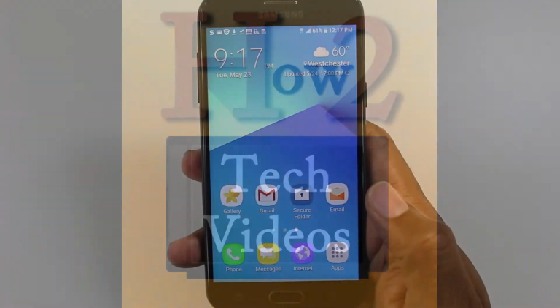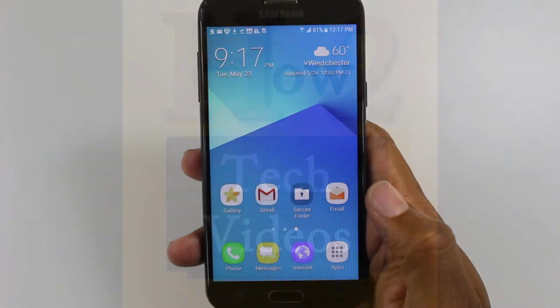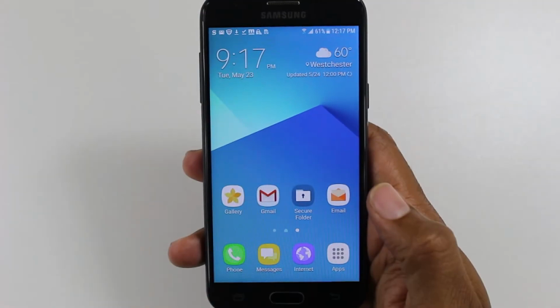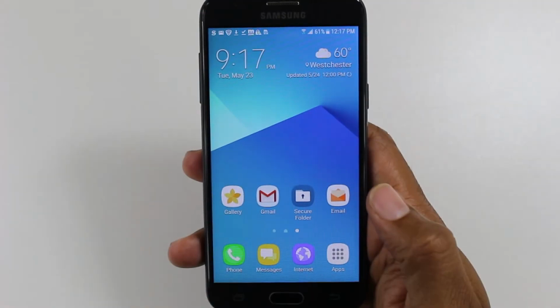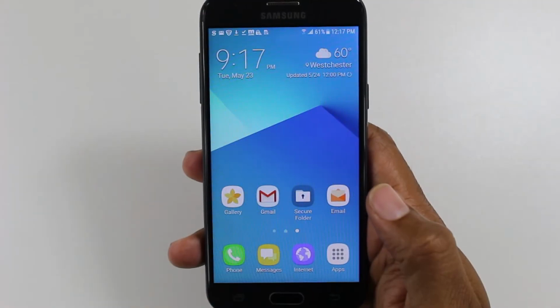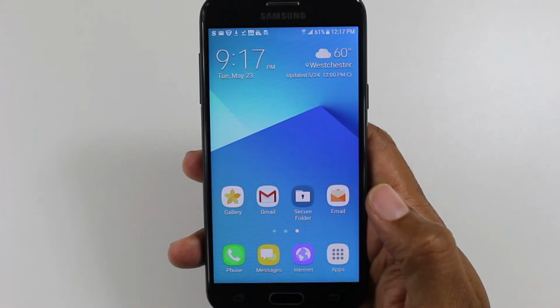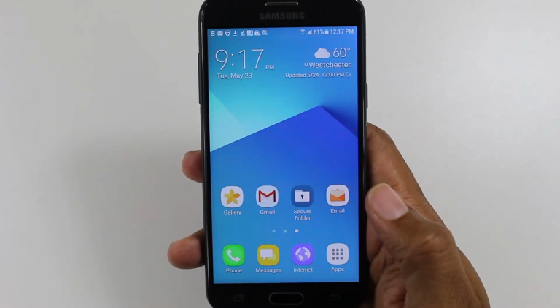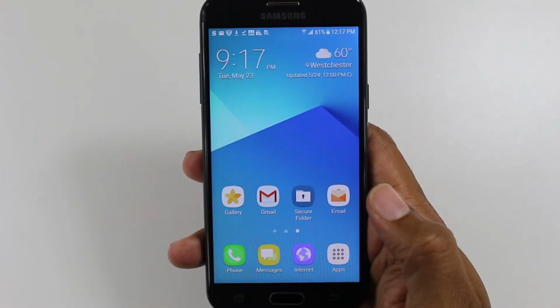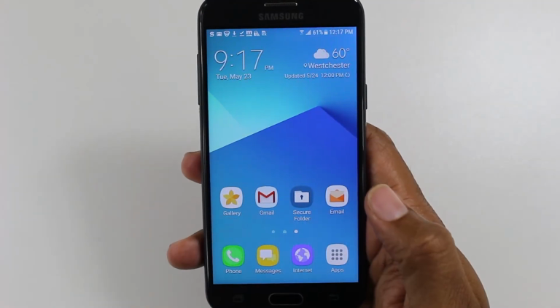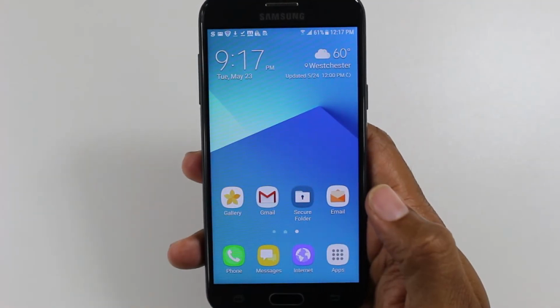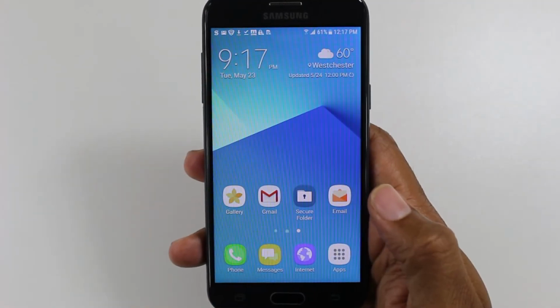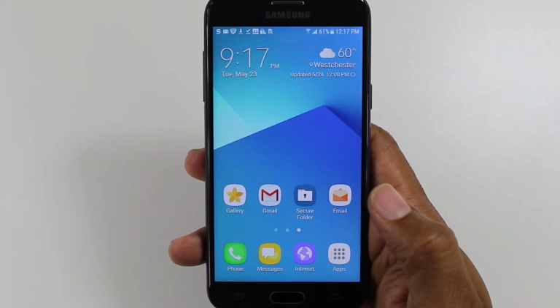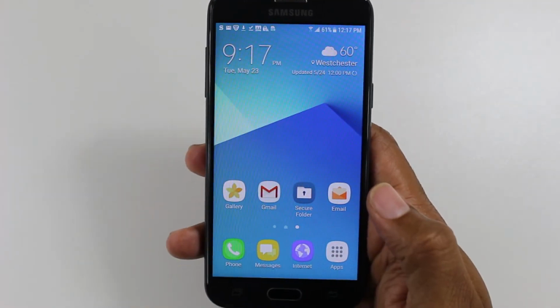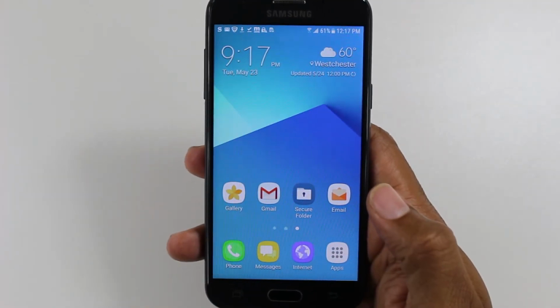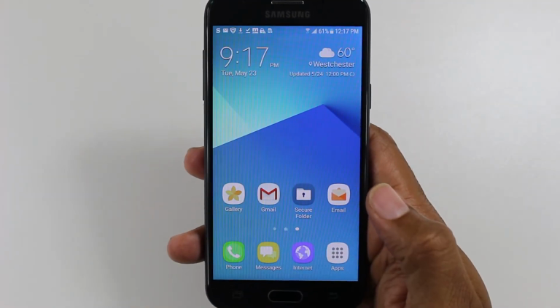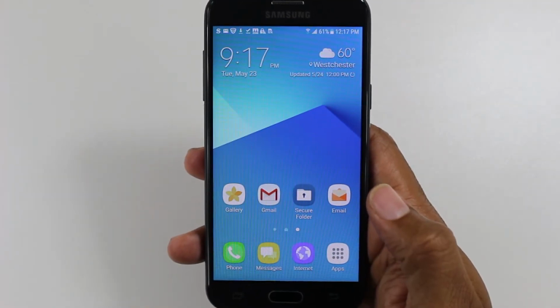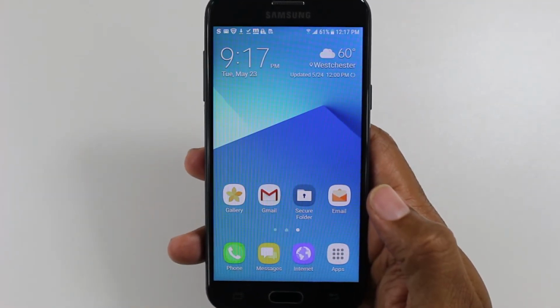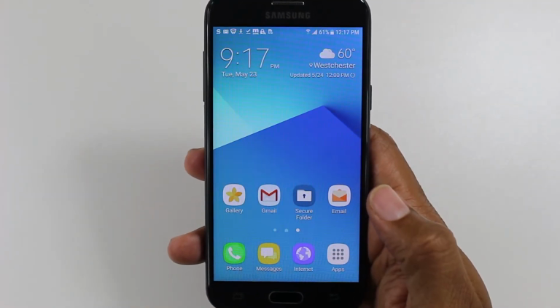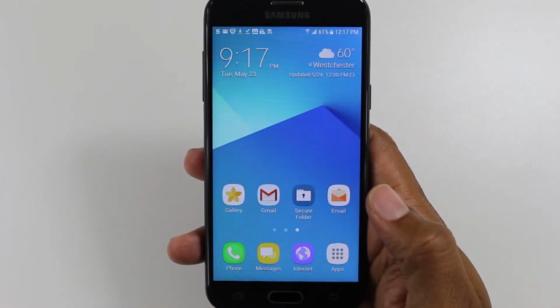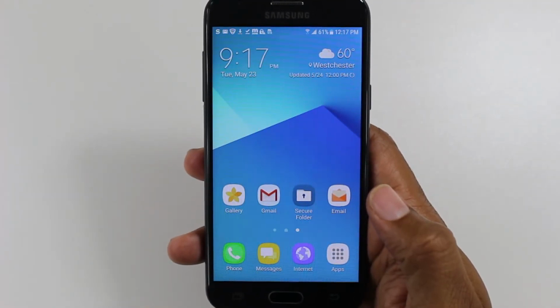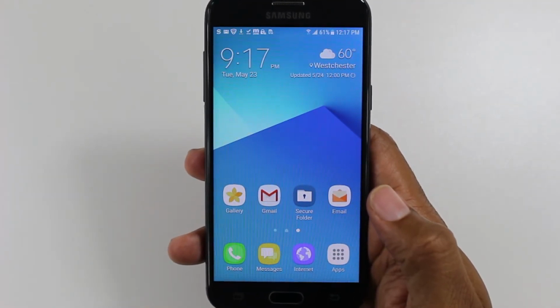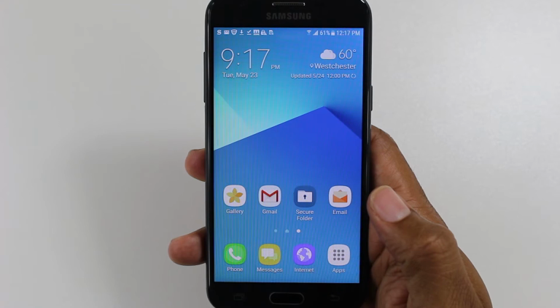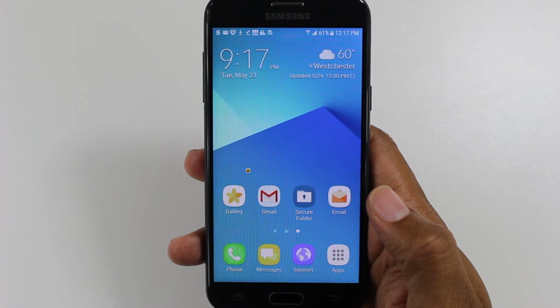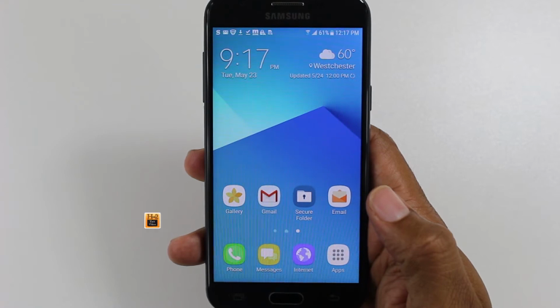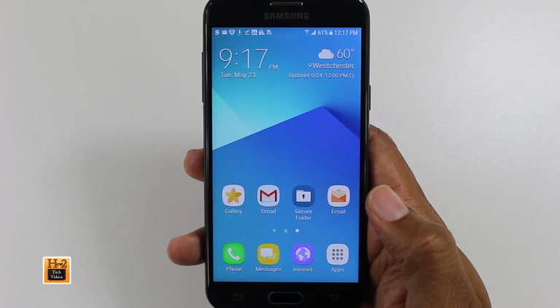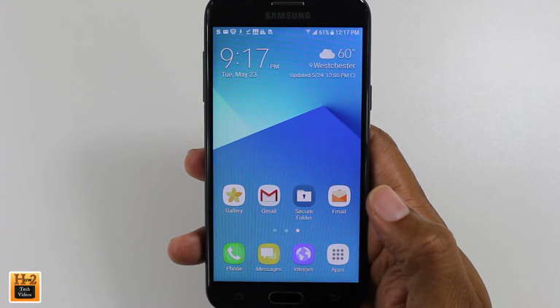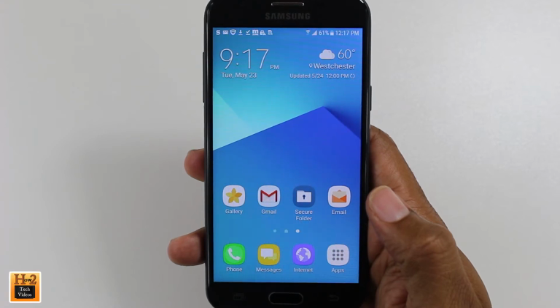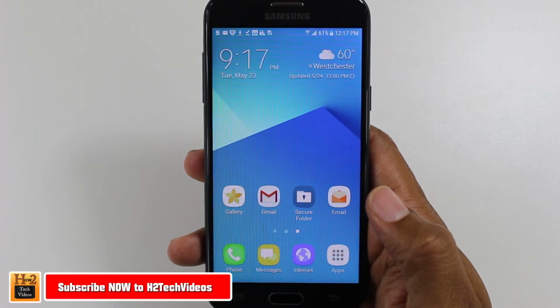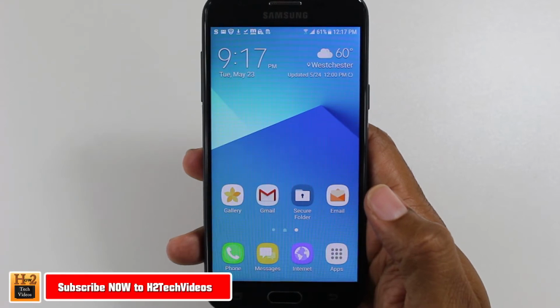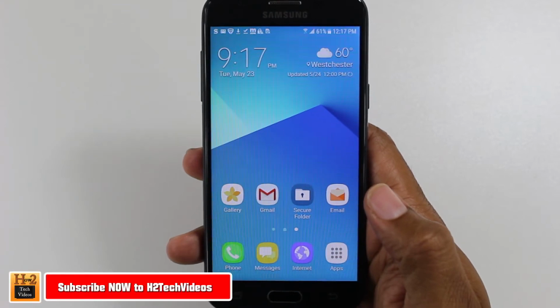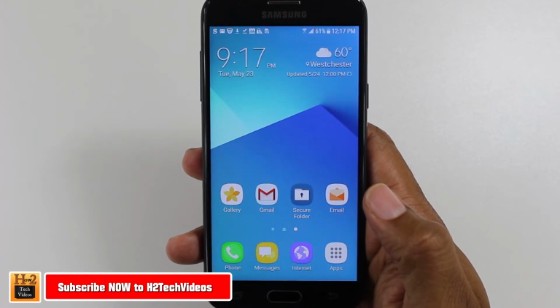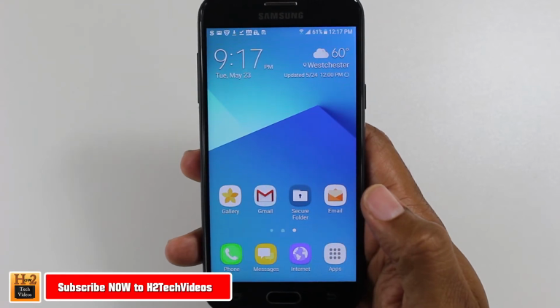Hey guys, Wayne here from H2TechVideos. Today I want to show you how to reset the new Samsung Galaxy J3 Prime back to factory settings.